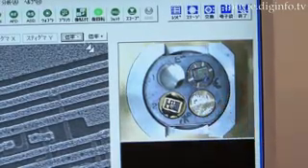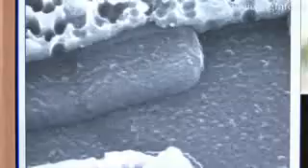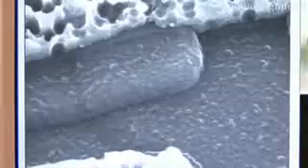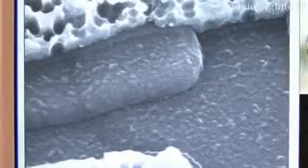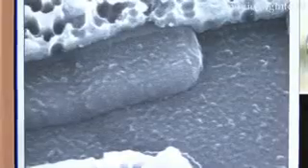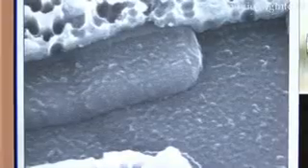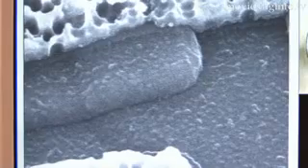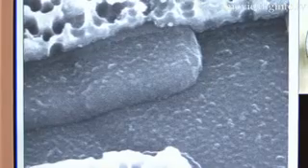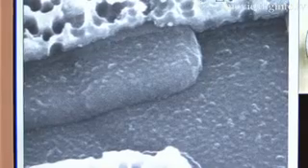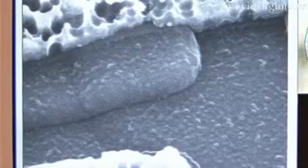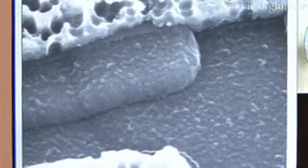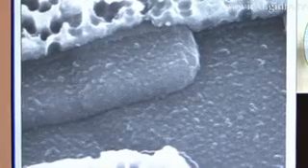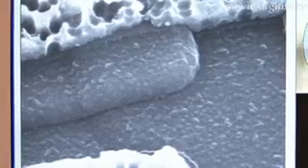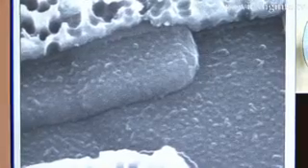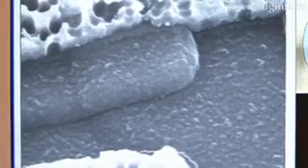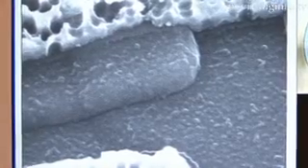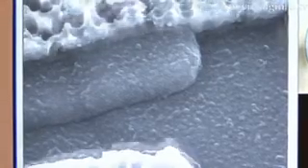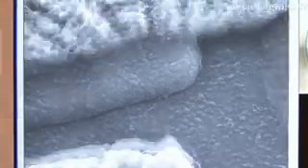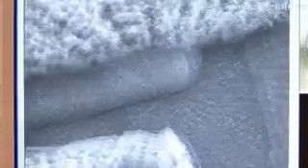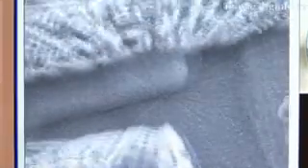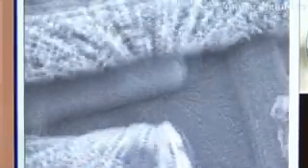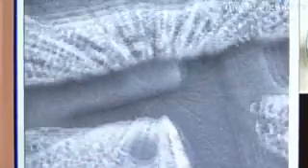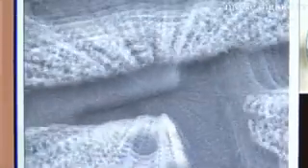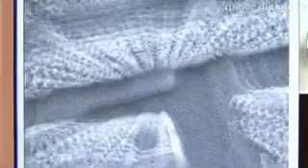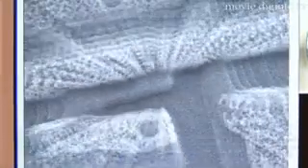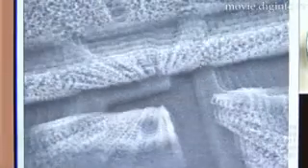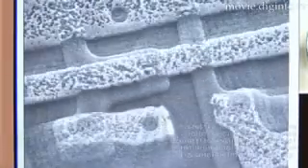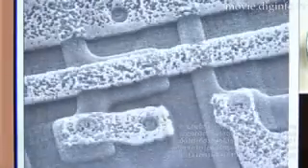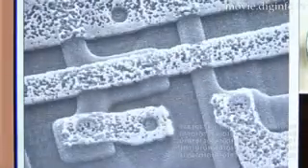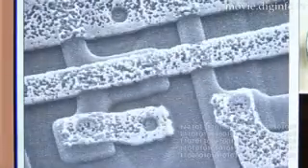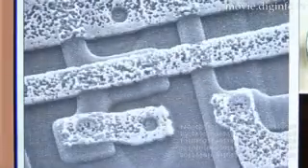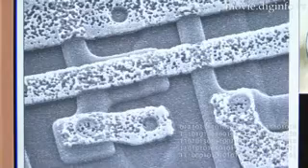Non-conductive specimens can also be observed when the low vacuum option is added.